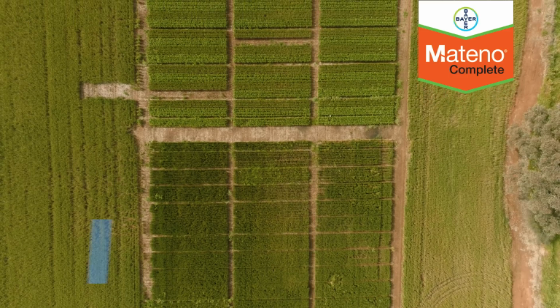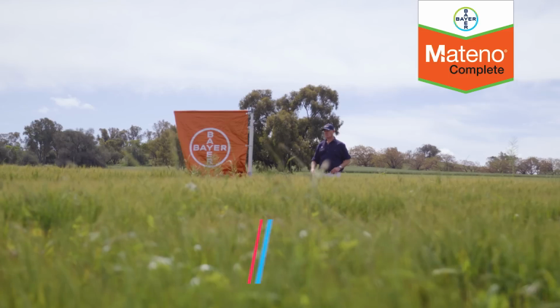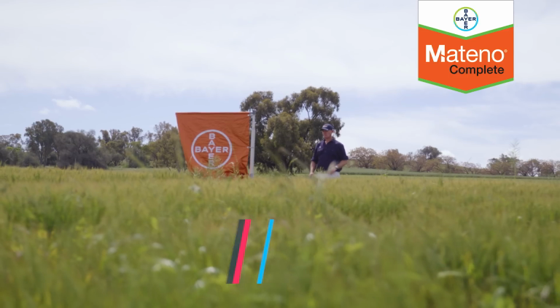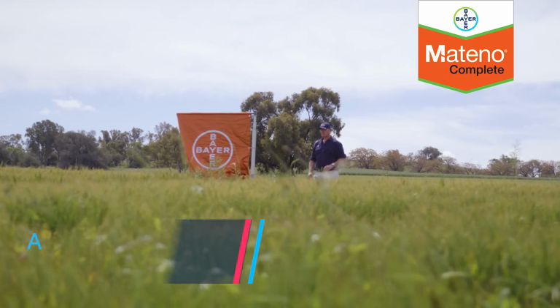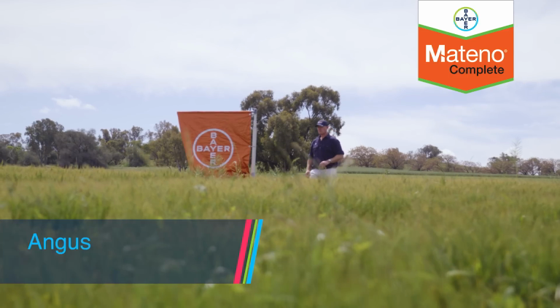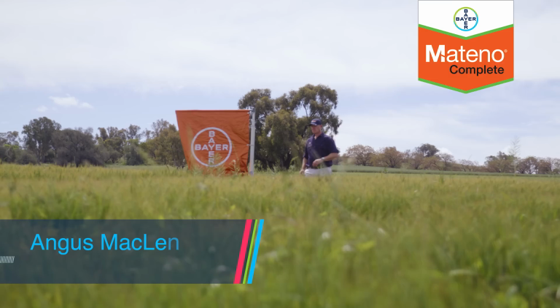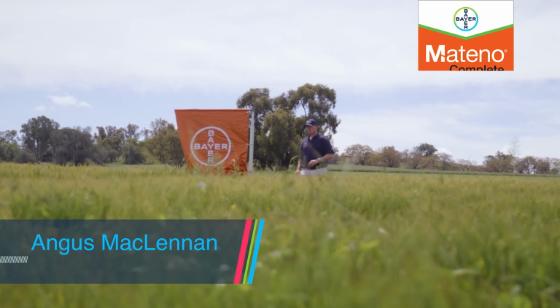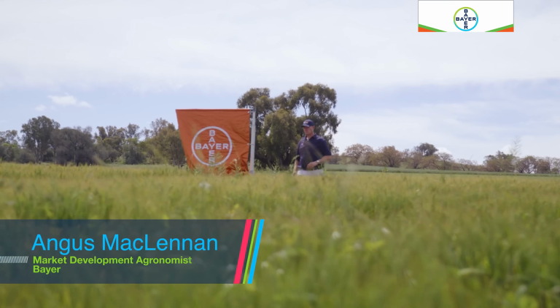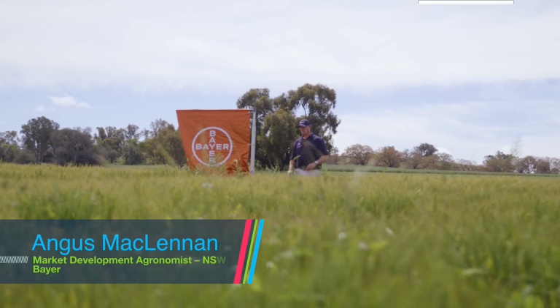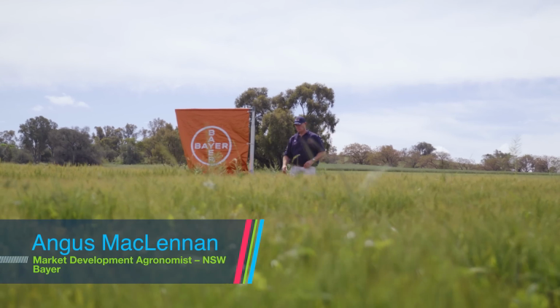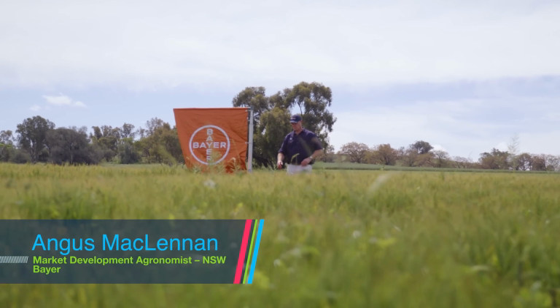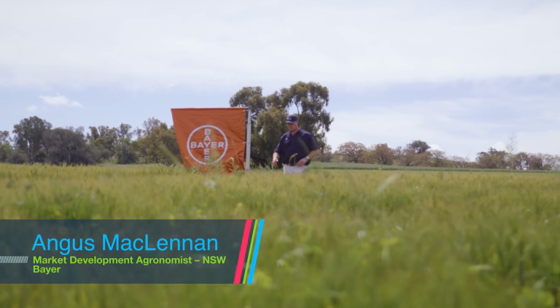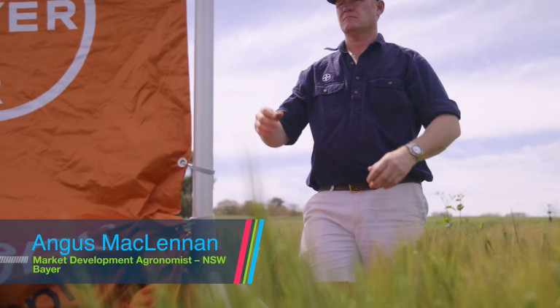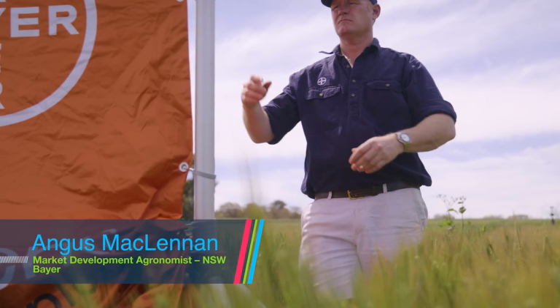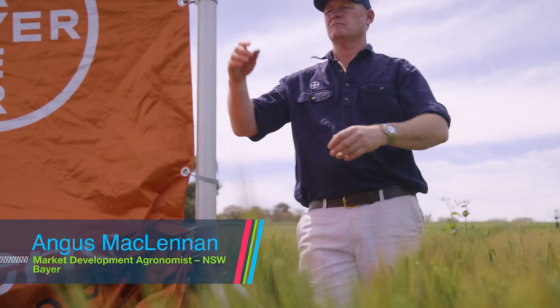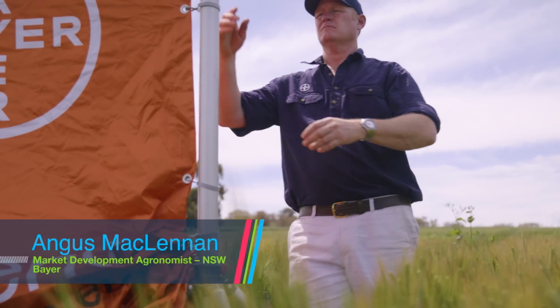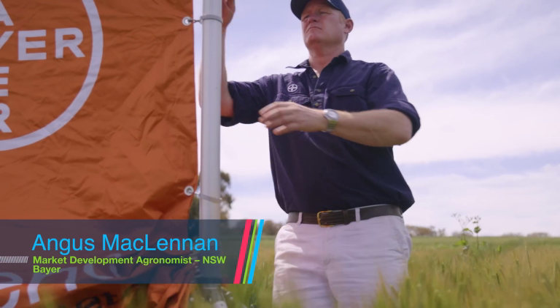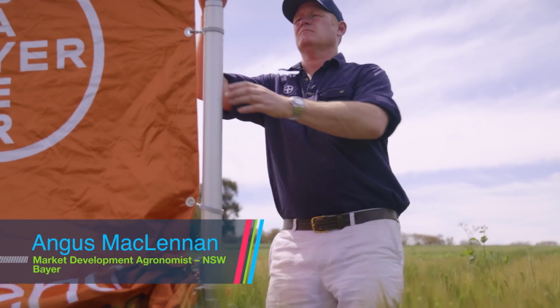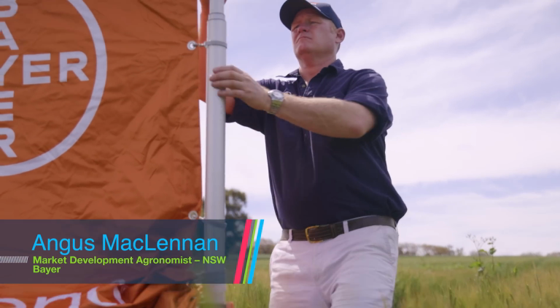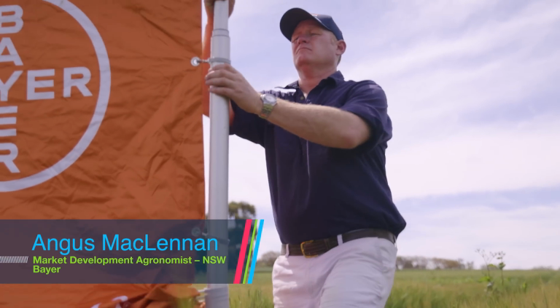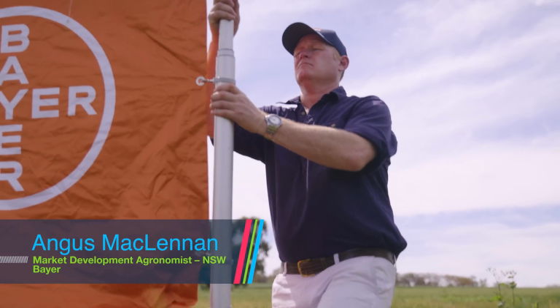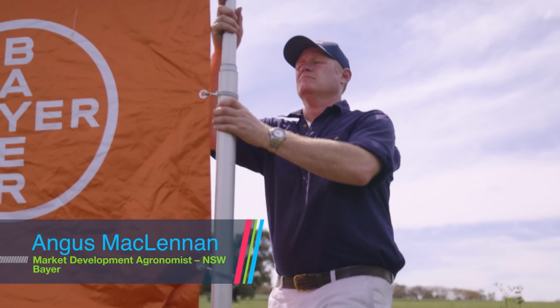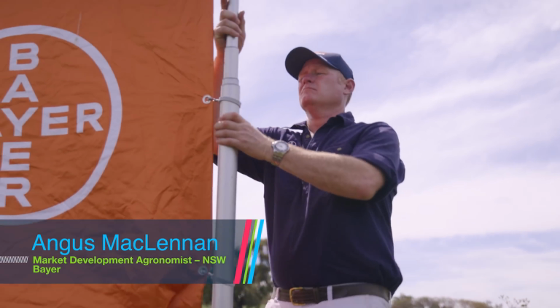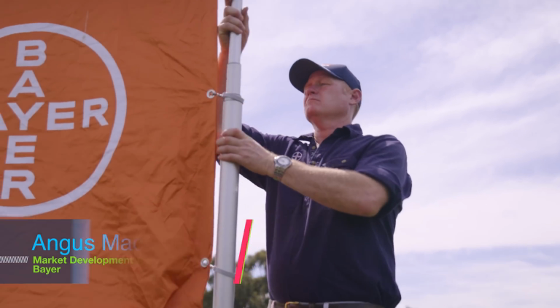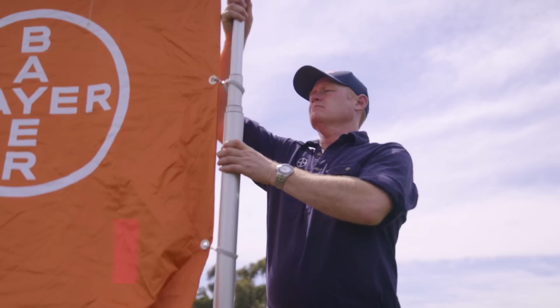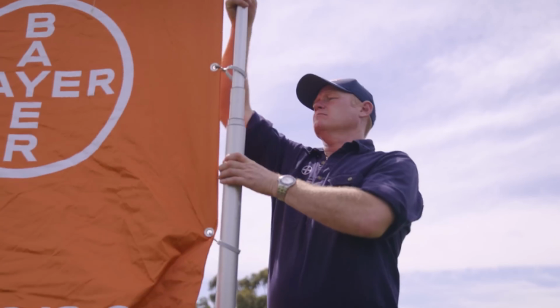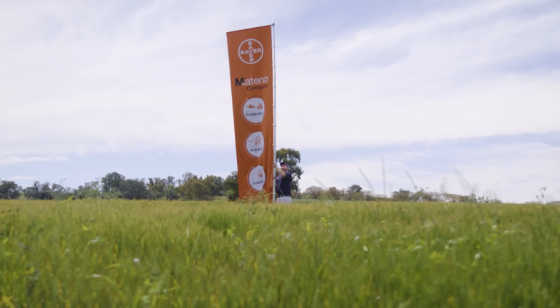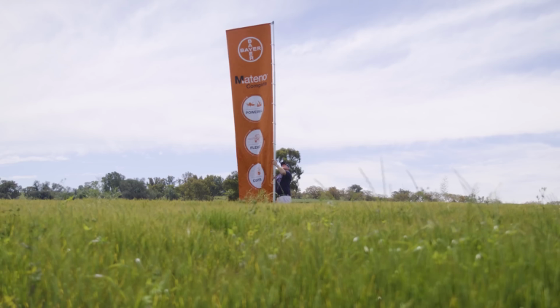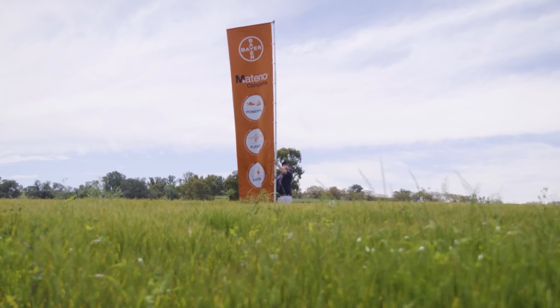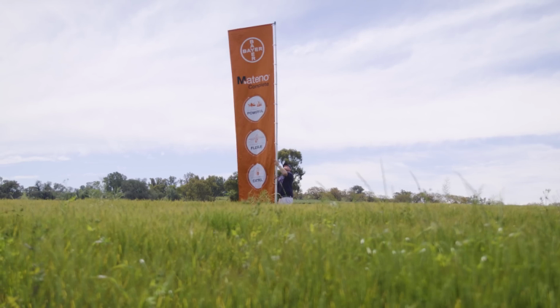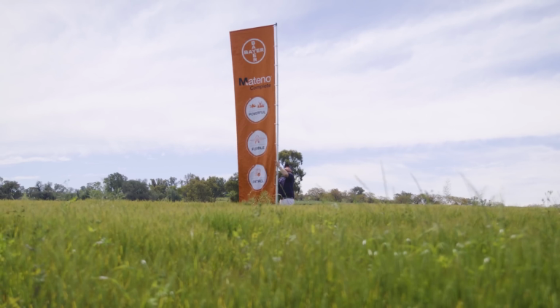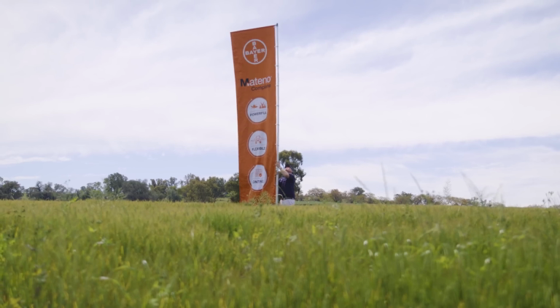Hi, I'm Gus McLennan, market development agronomist with Bayer CropScience, located here in southern New South Wales in Wagga Wagga.